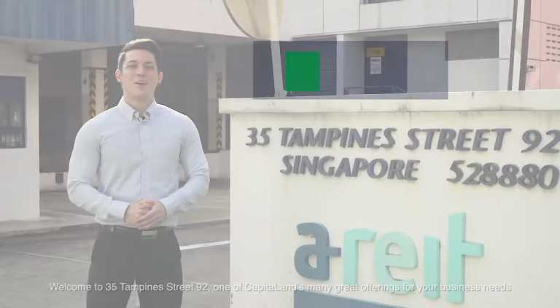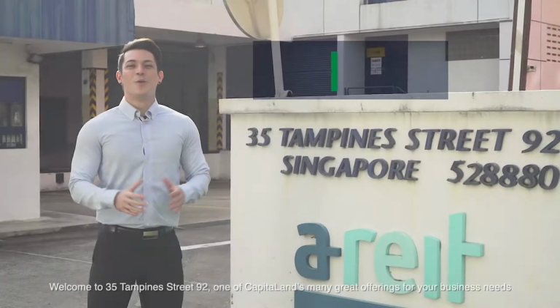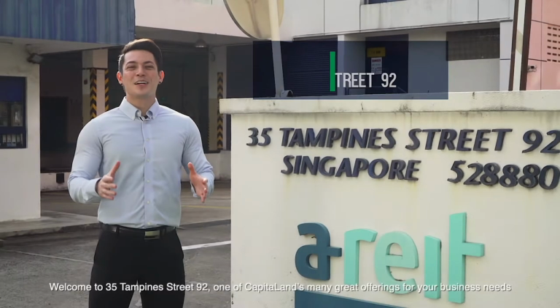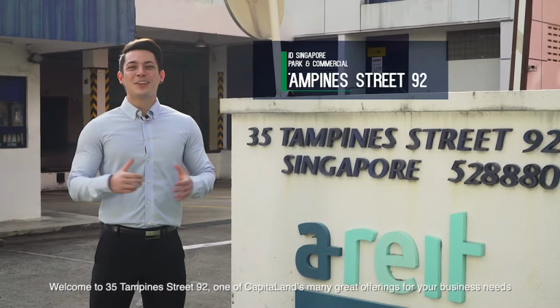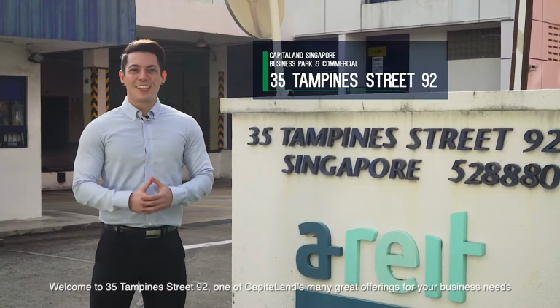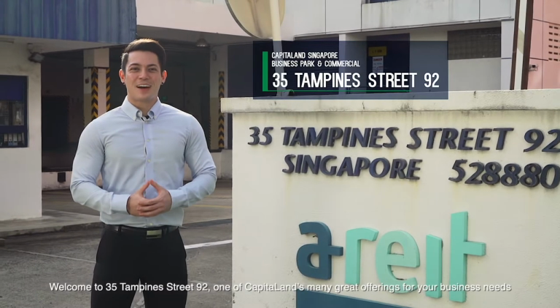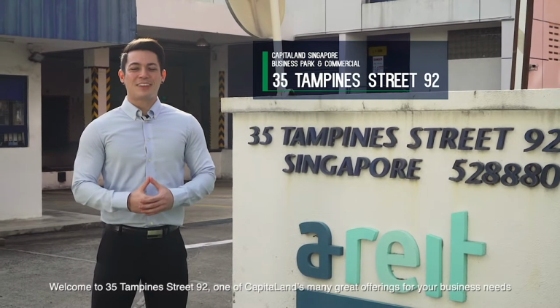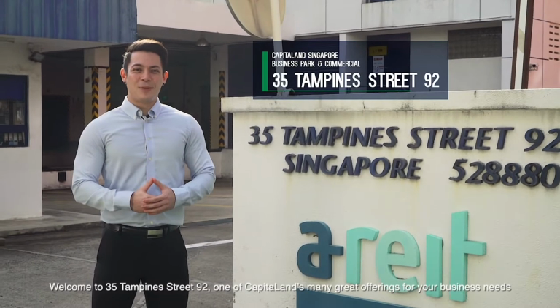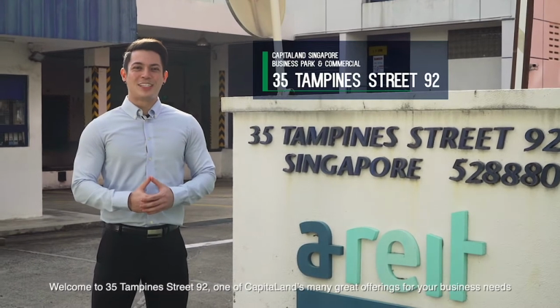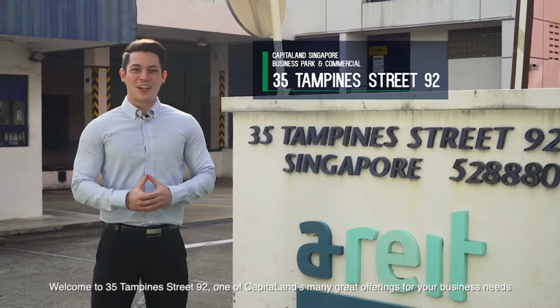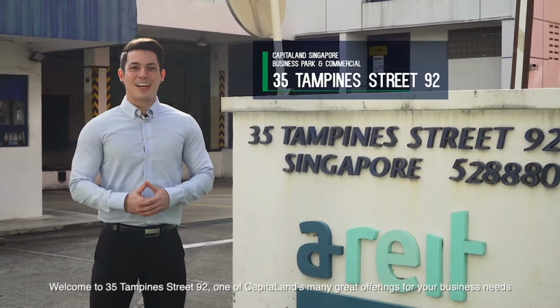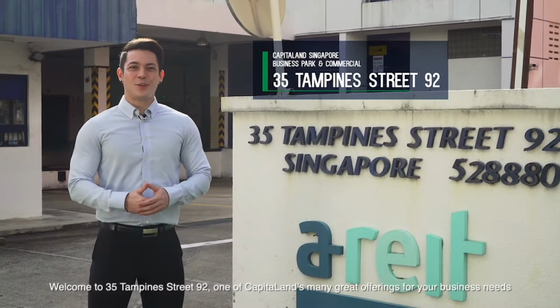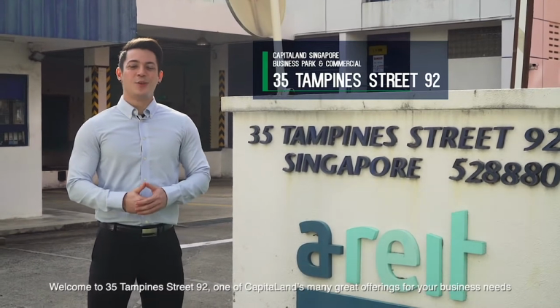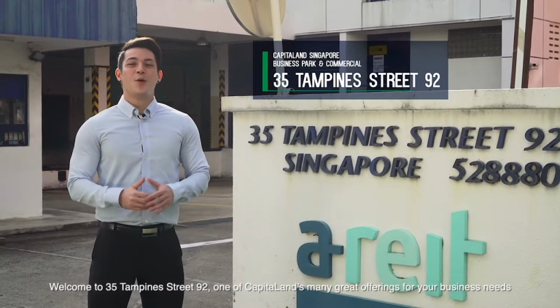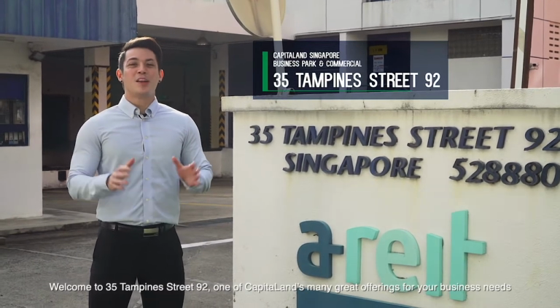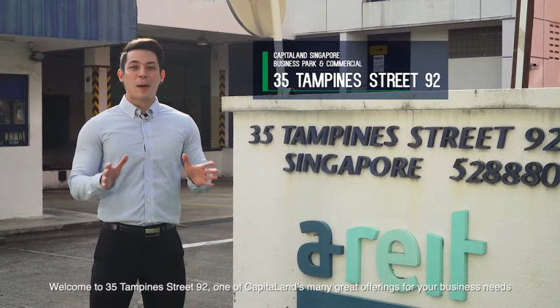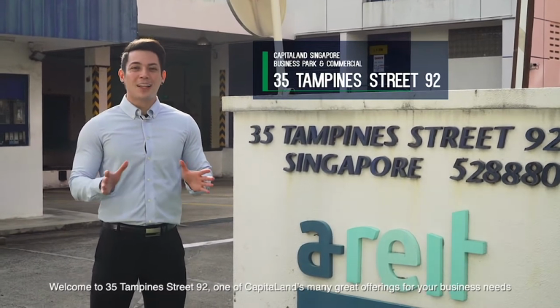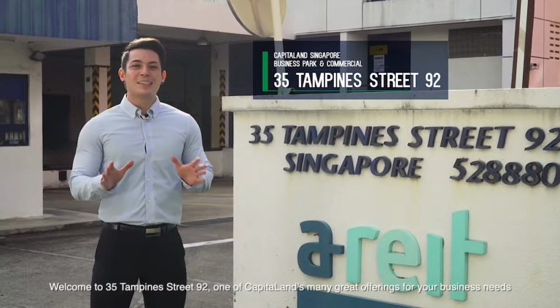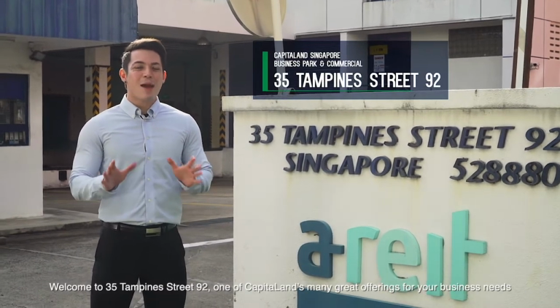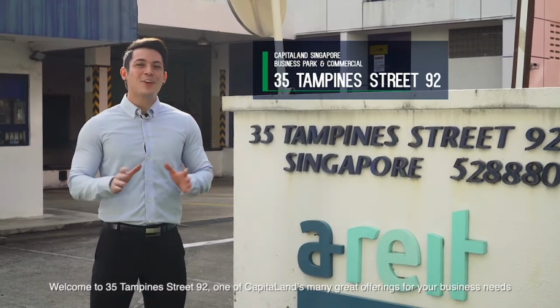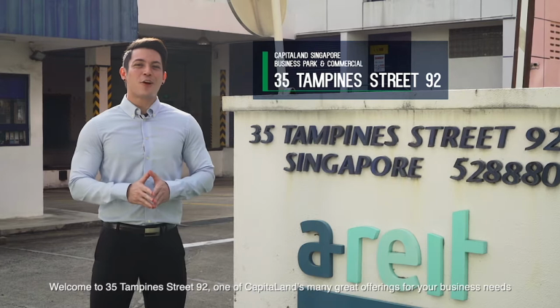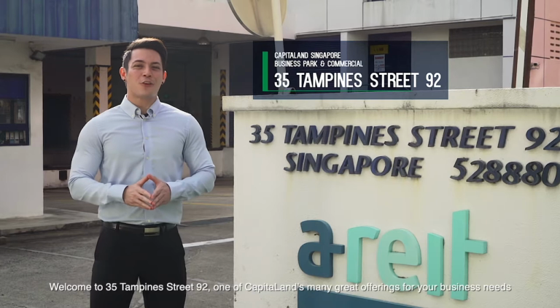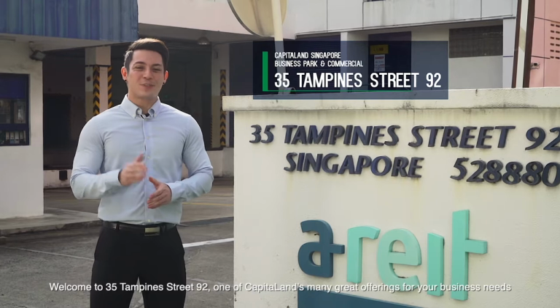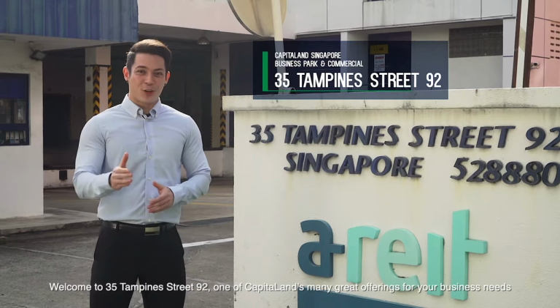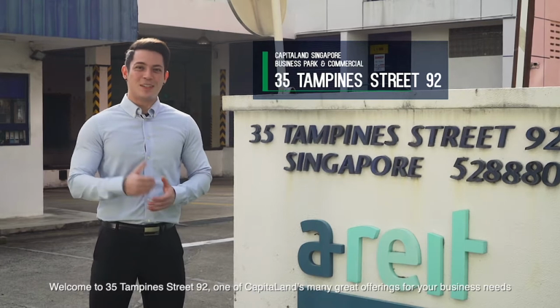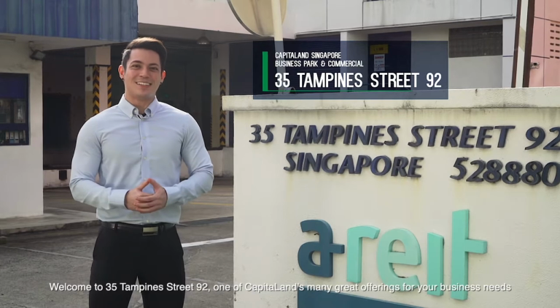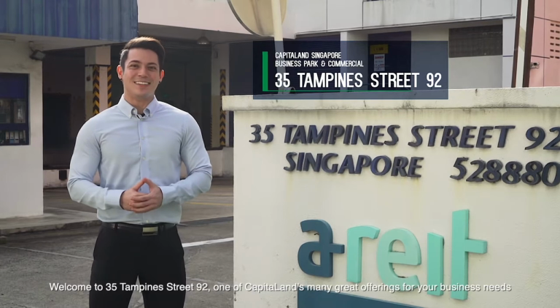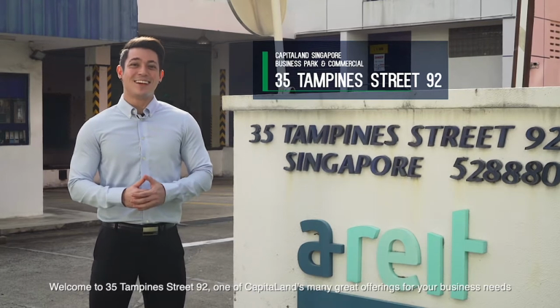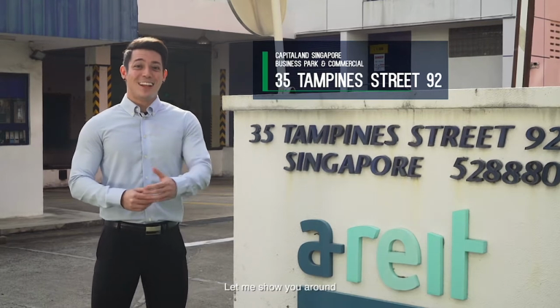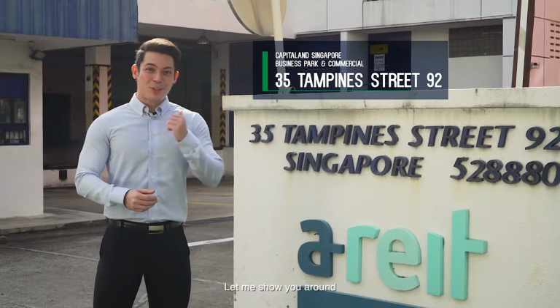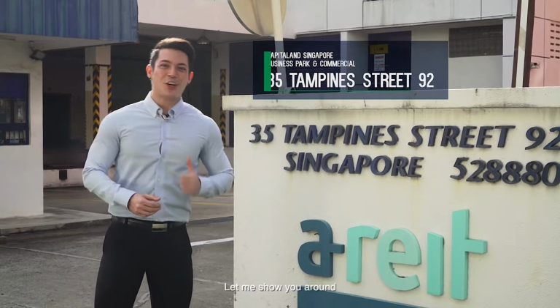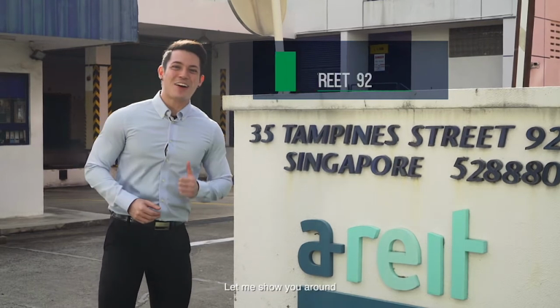Welcome to 35 Tampines Street 92, one of CapitaLand's many great offerings for your business needs. Let me show you around.